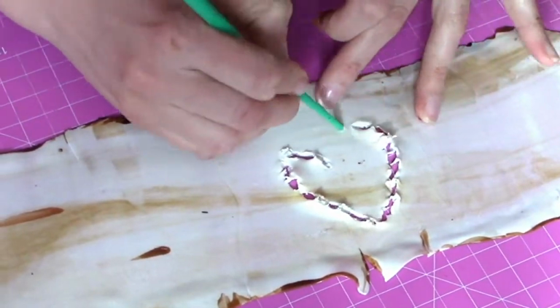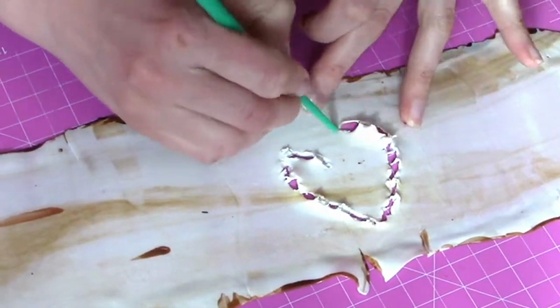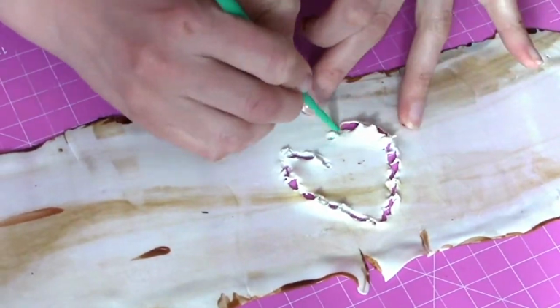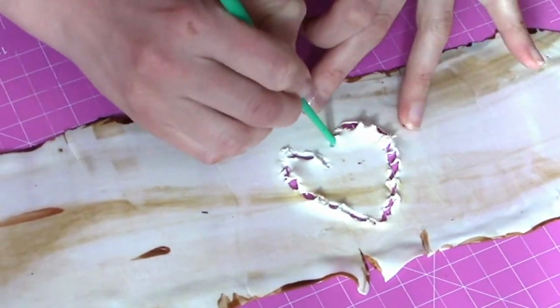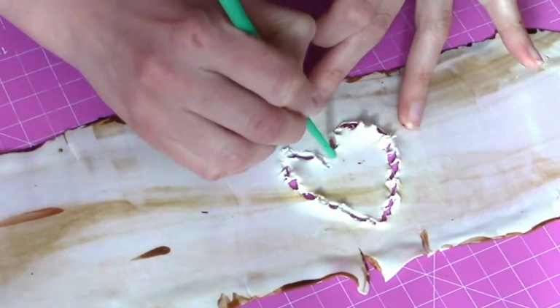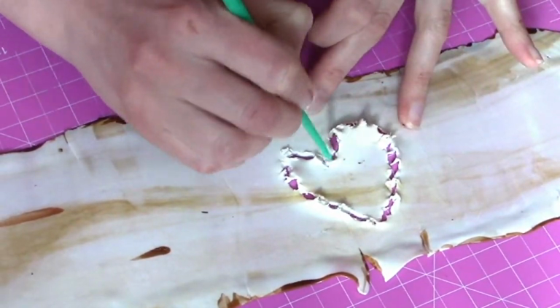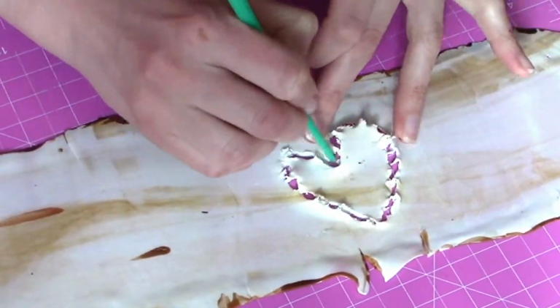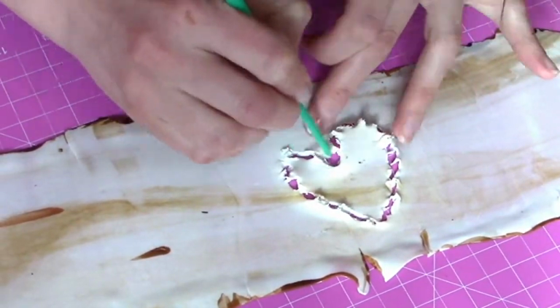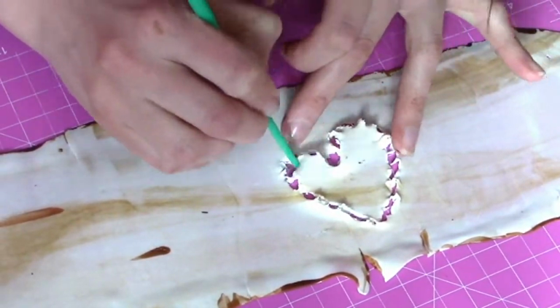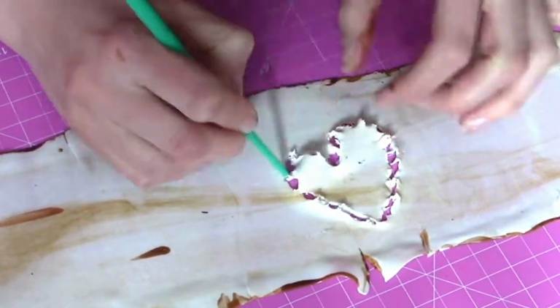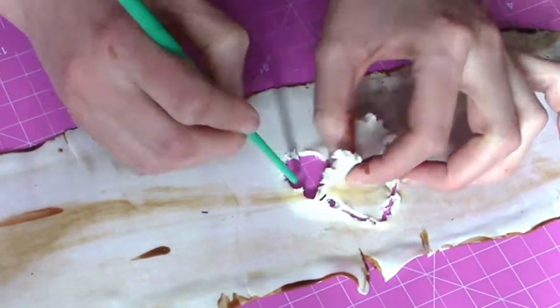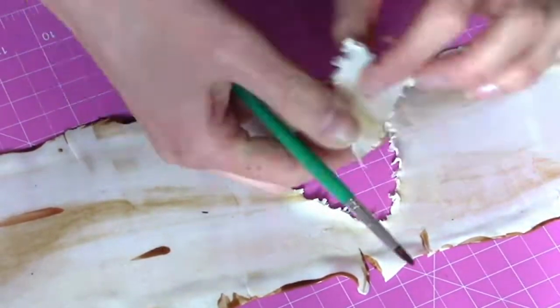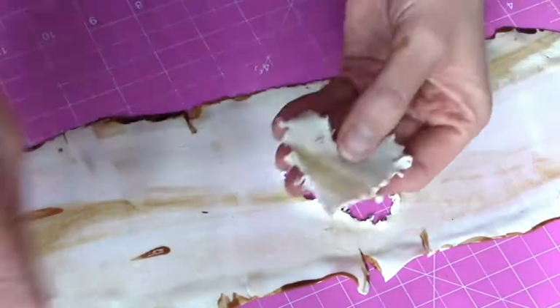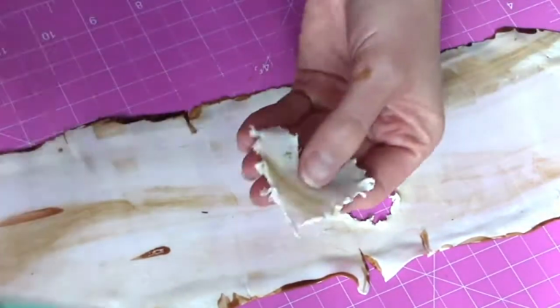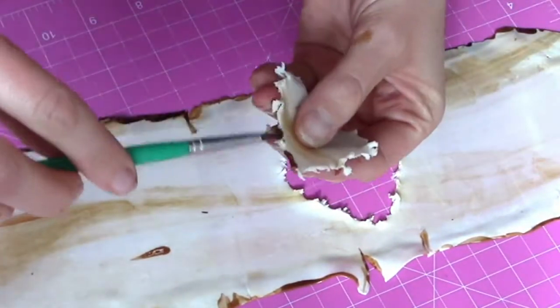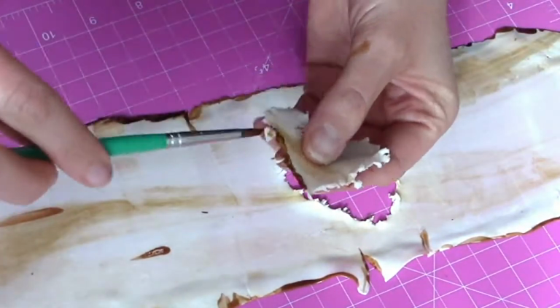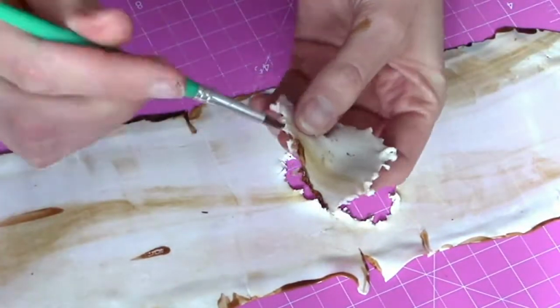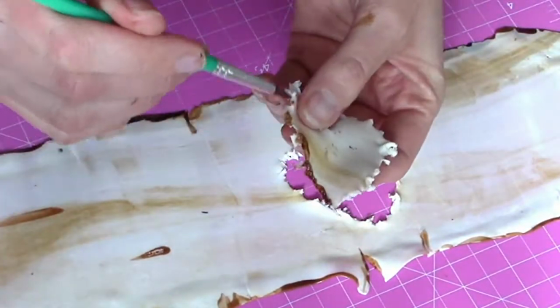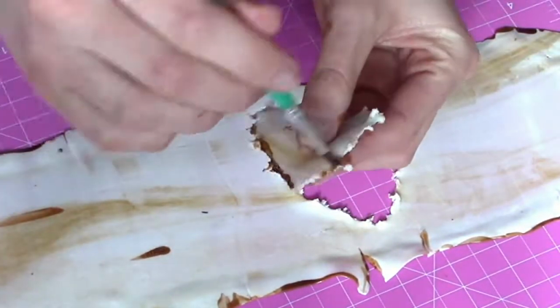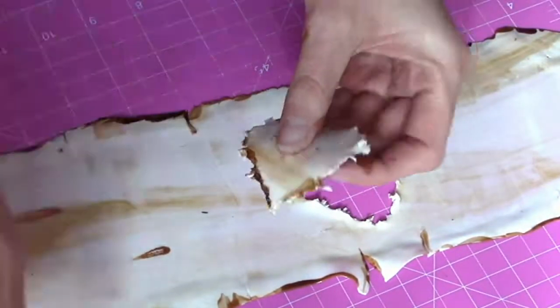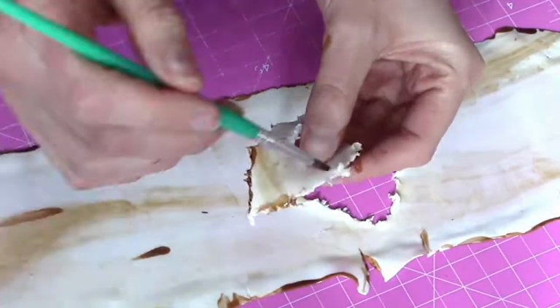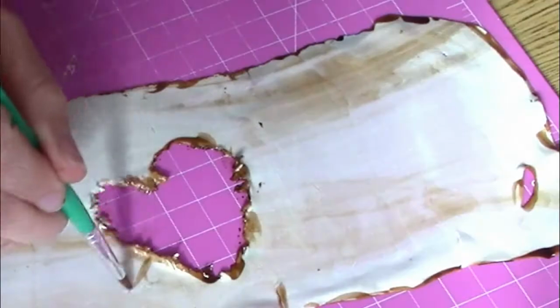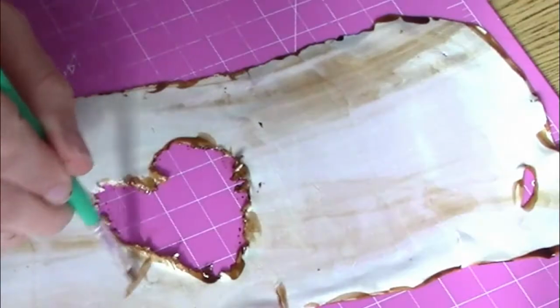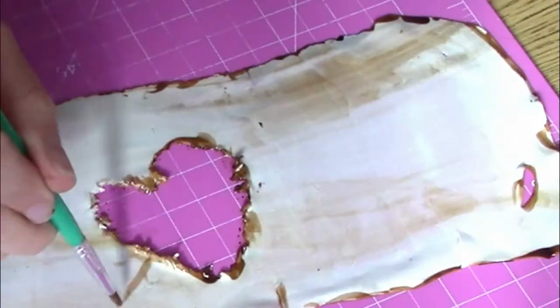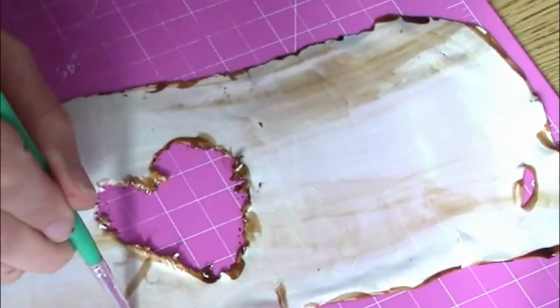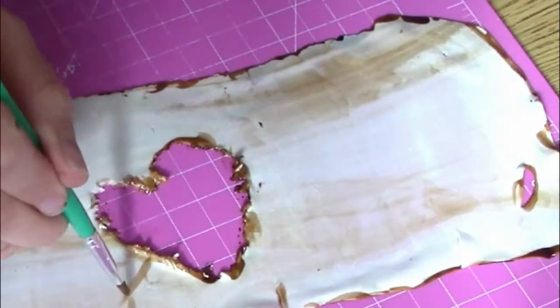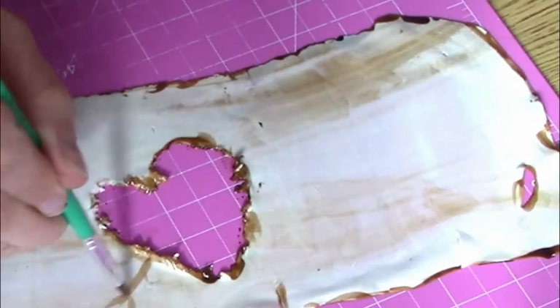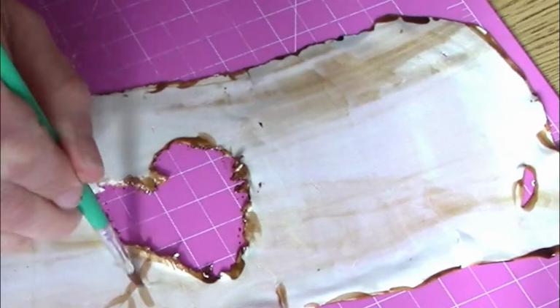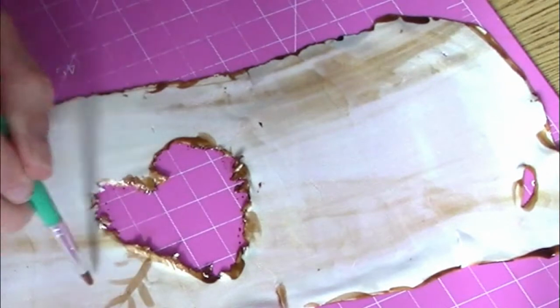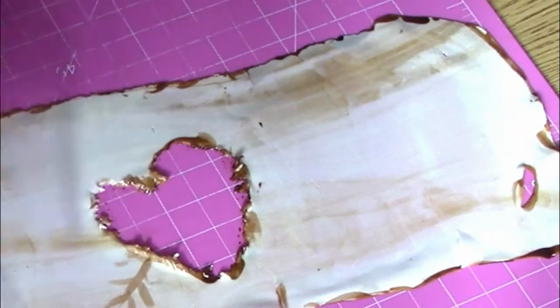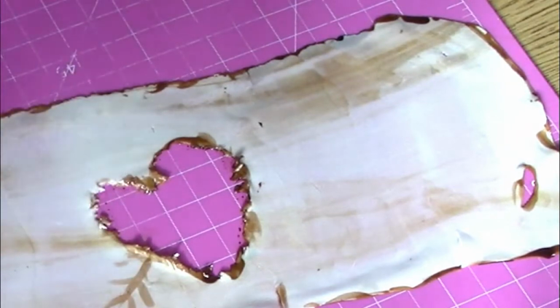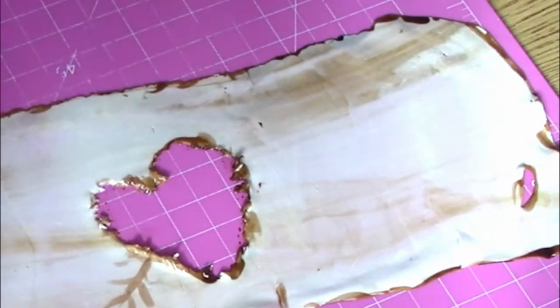Here's a little heart that I'm carving into my gum paste or tree bark.